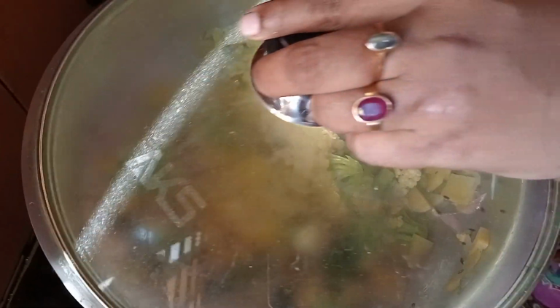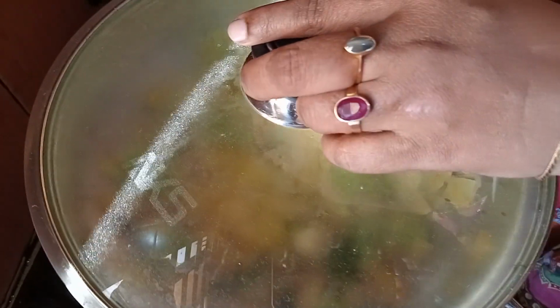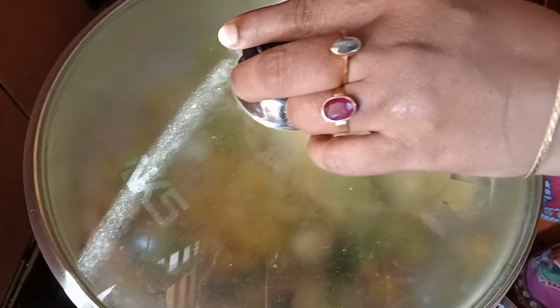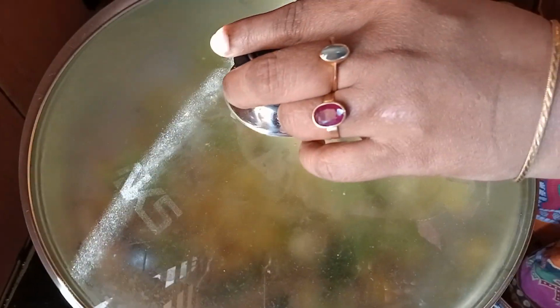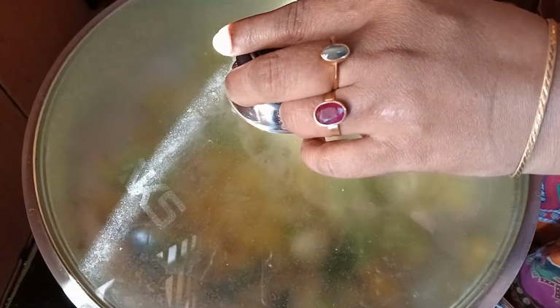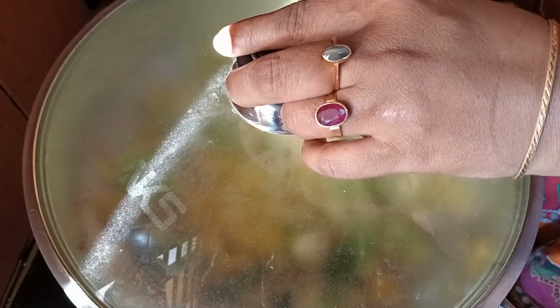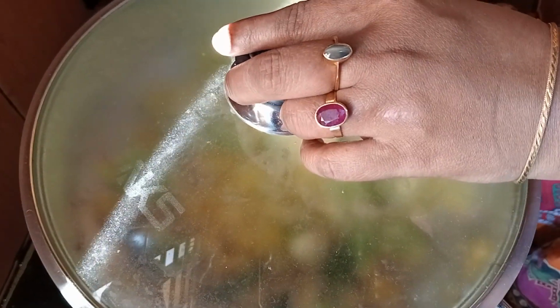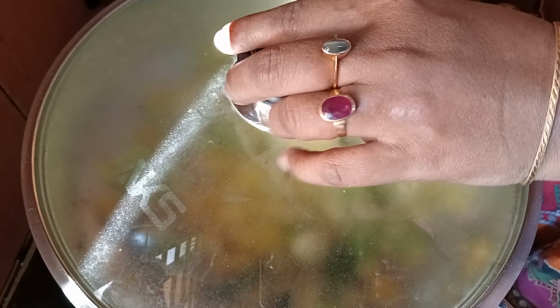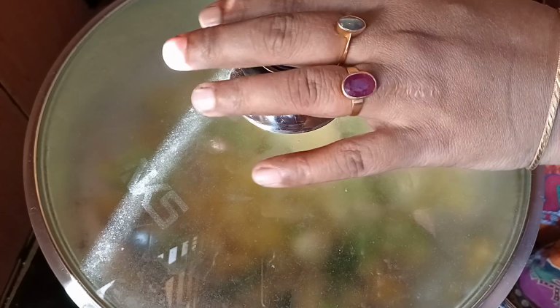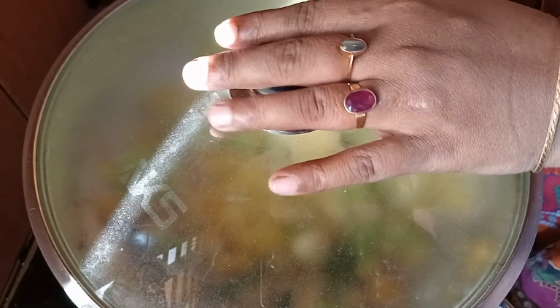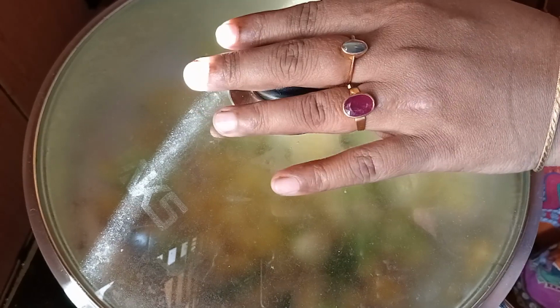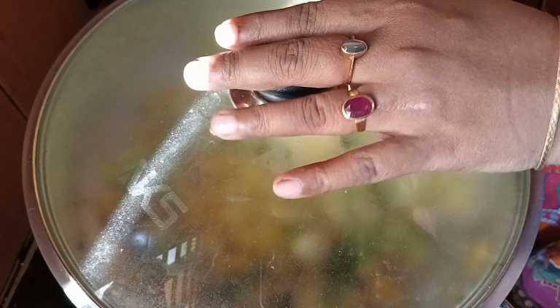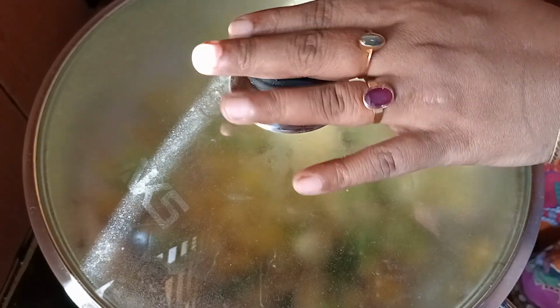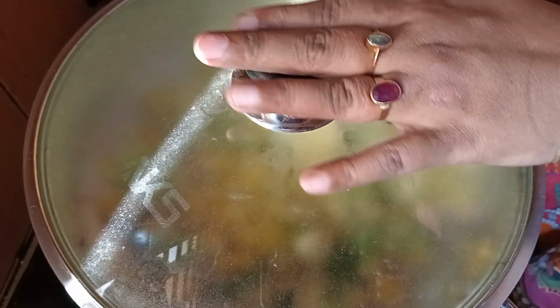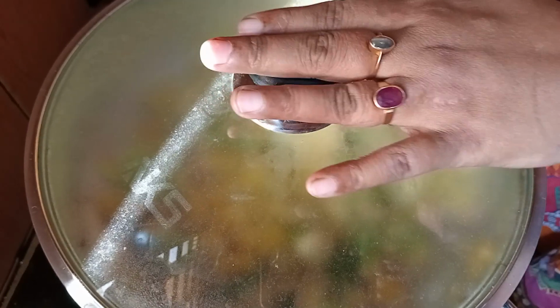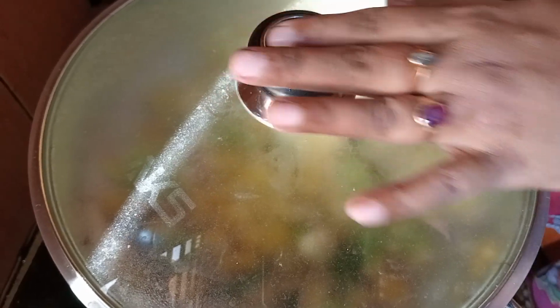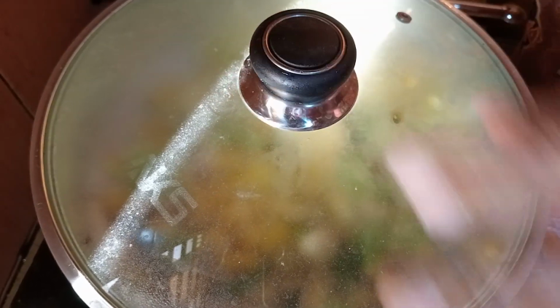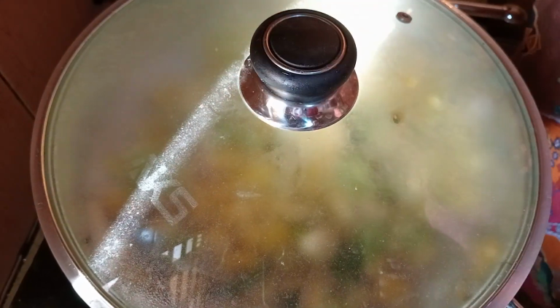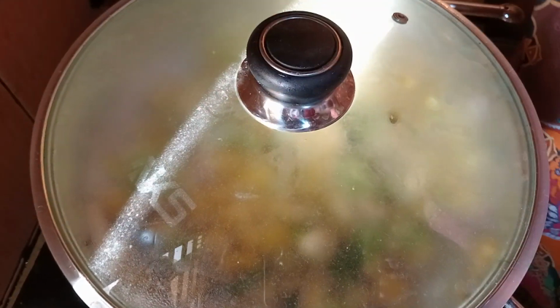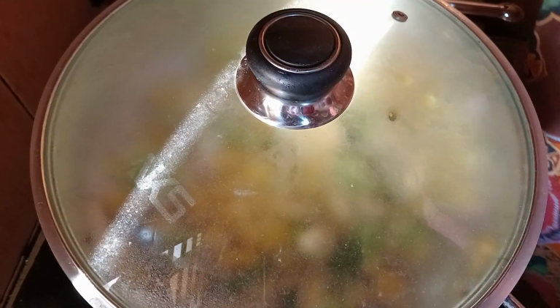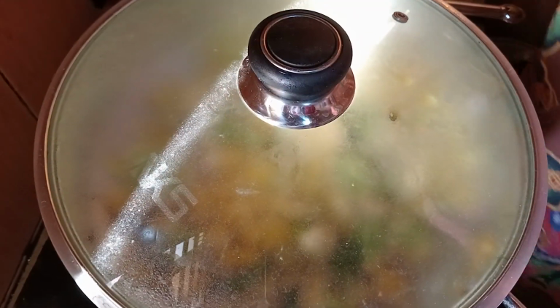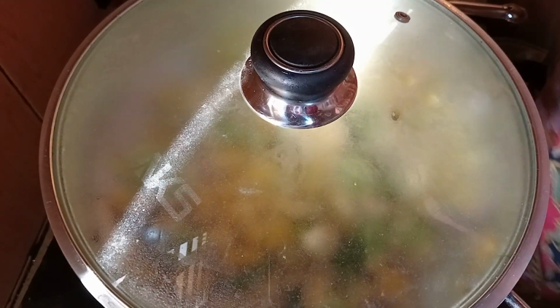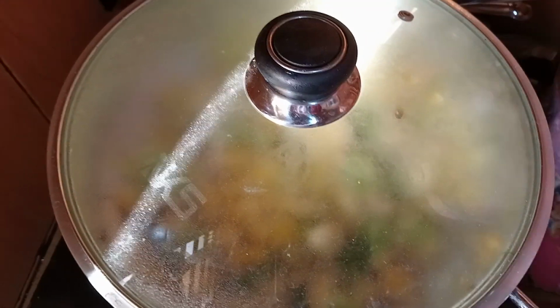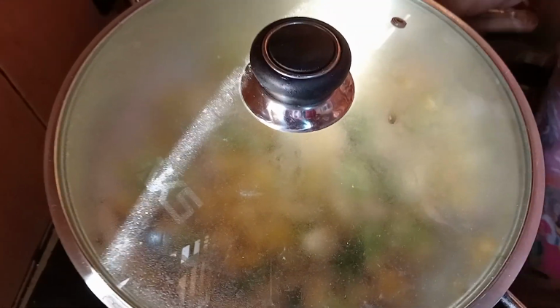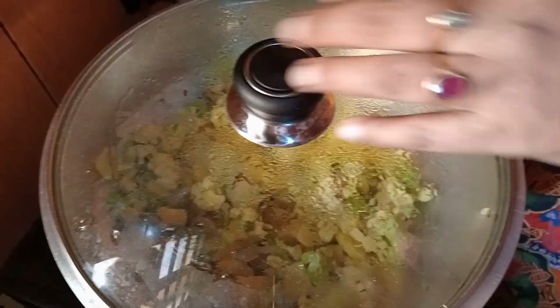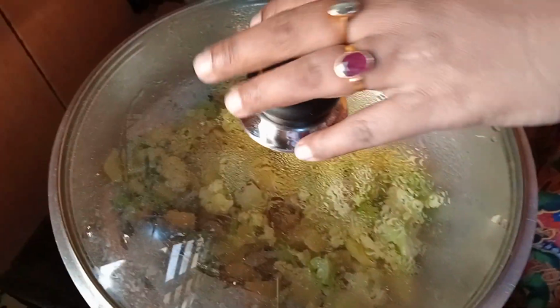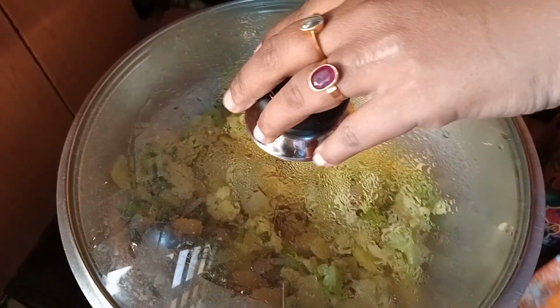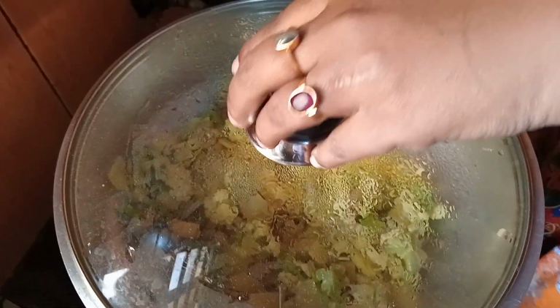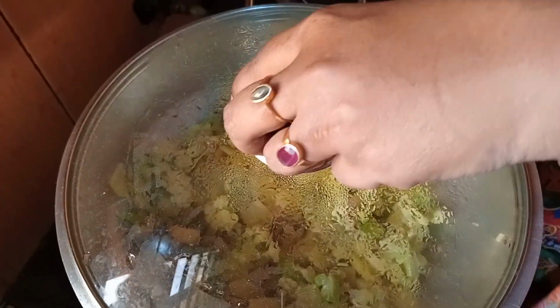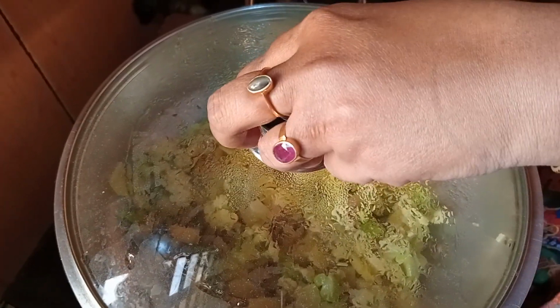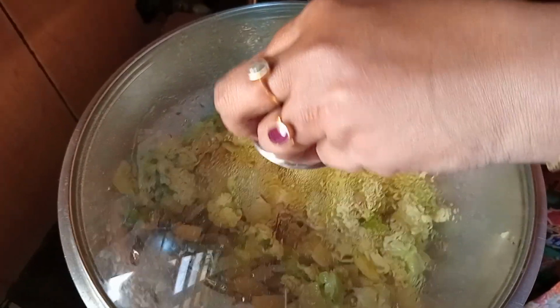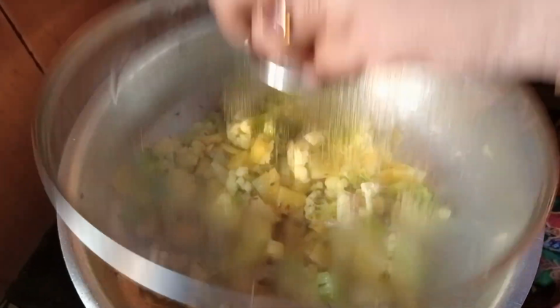Now we'll put the rice in for 10 minutes. We'll put the rice on the rice.